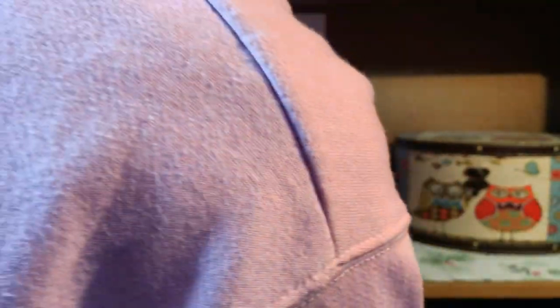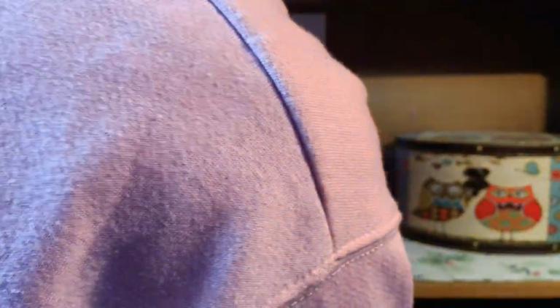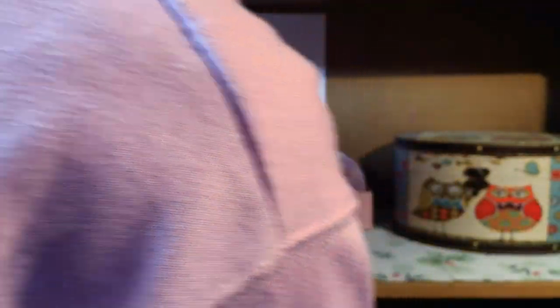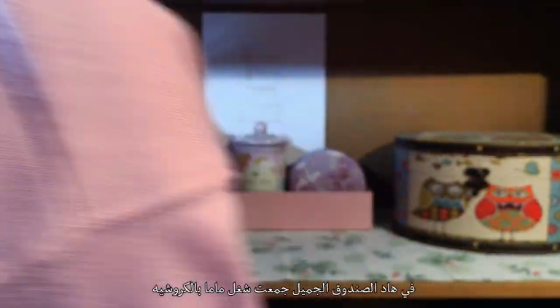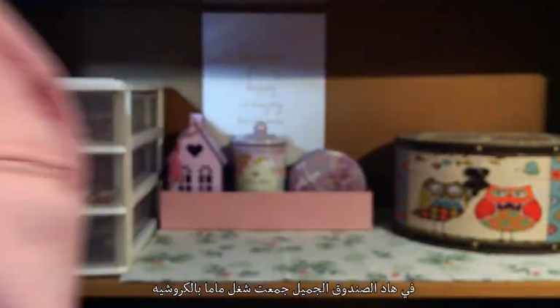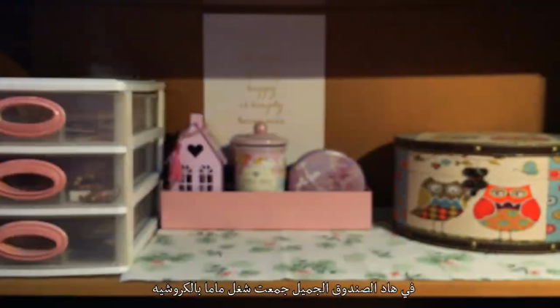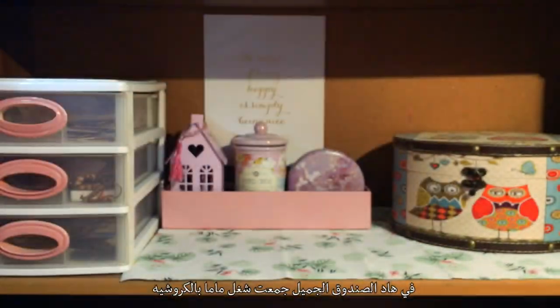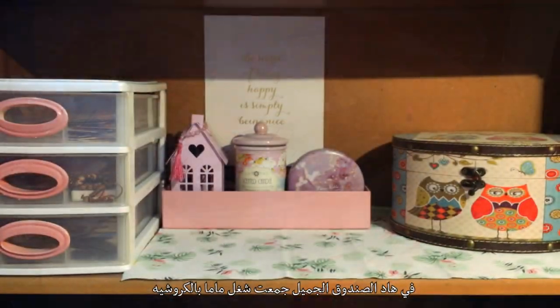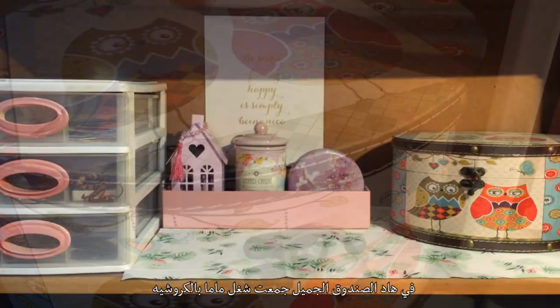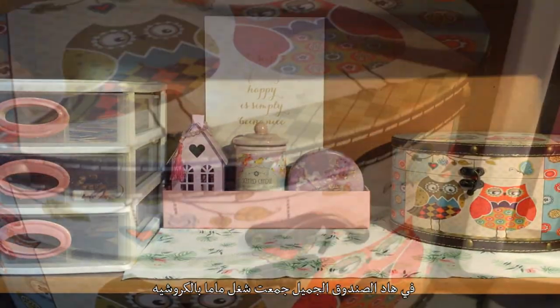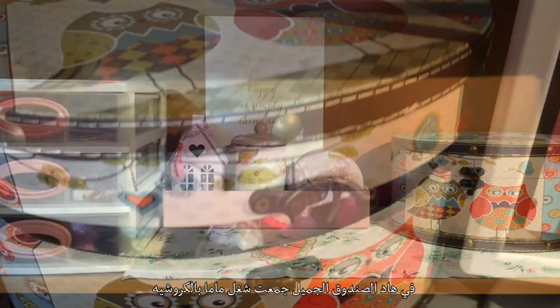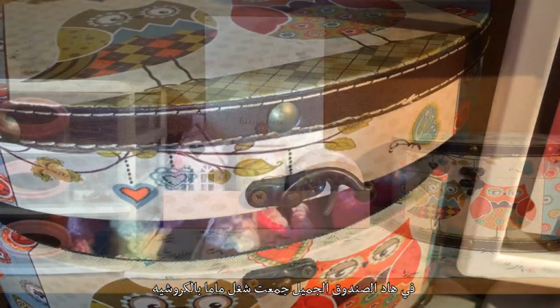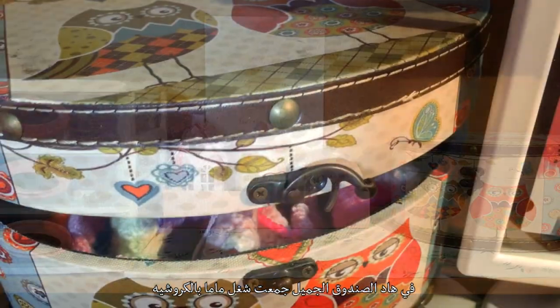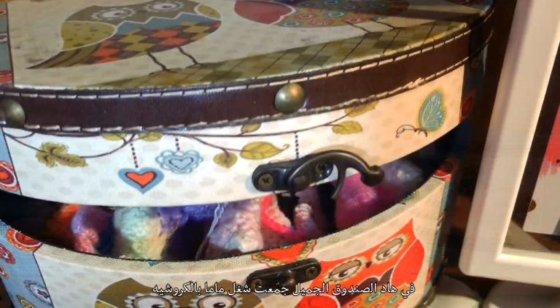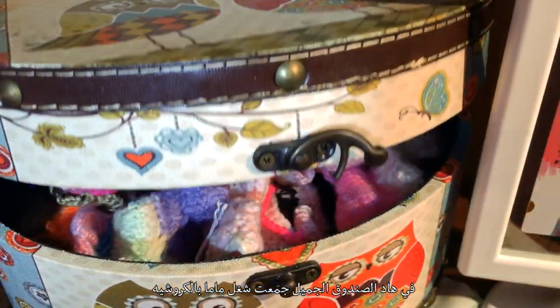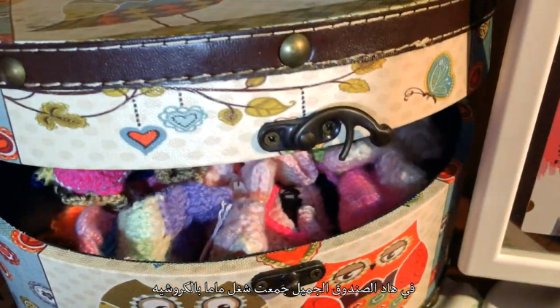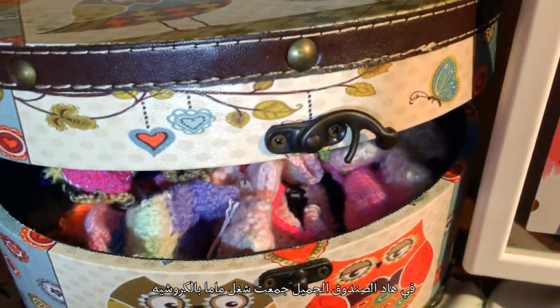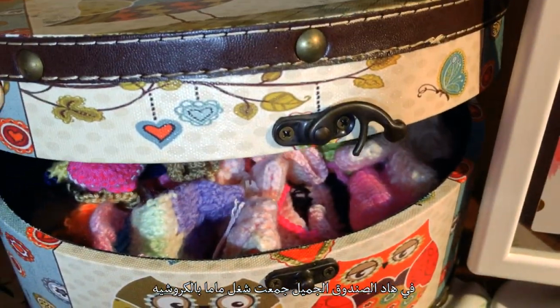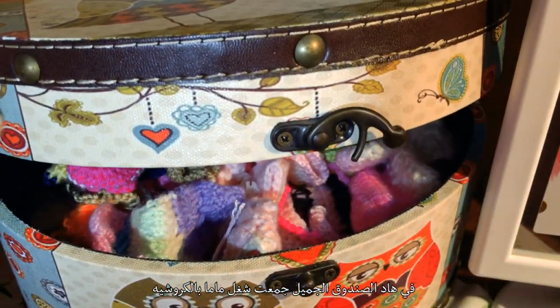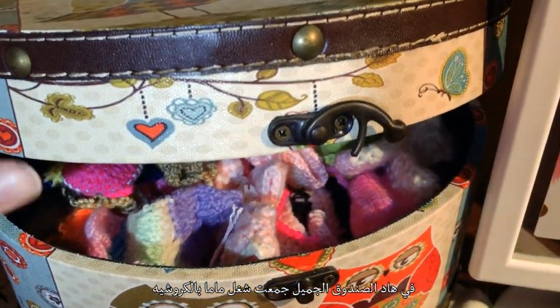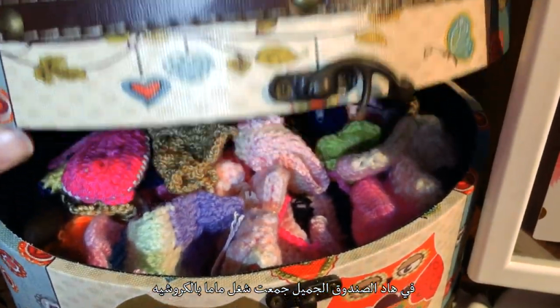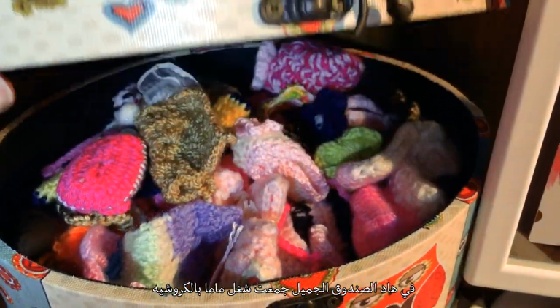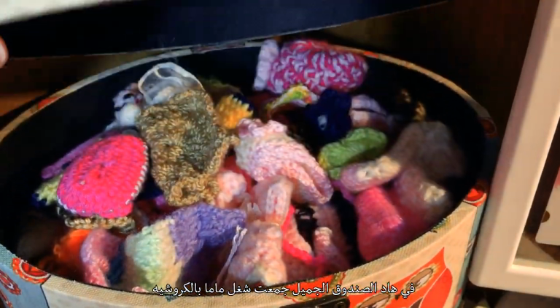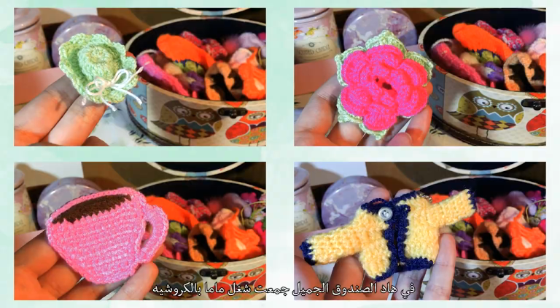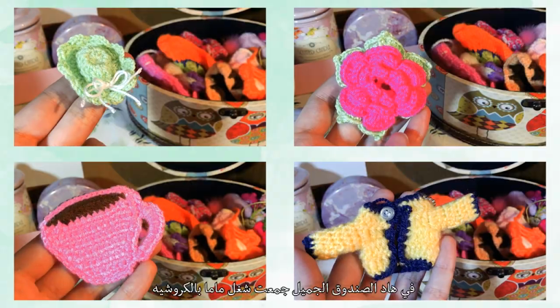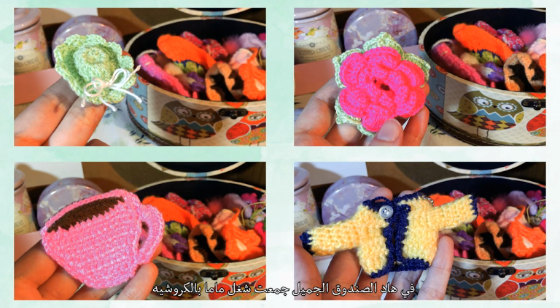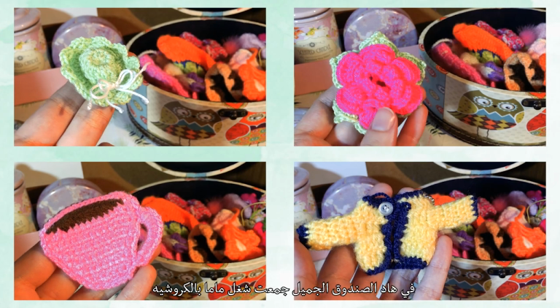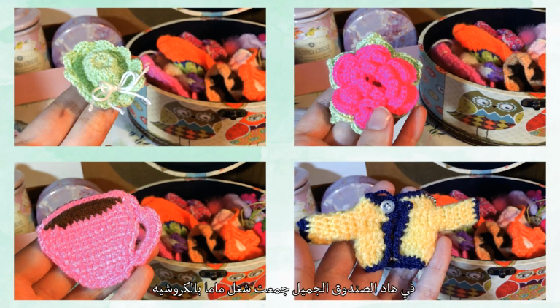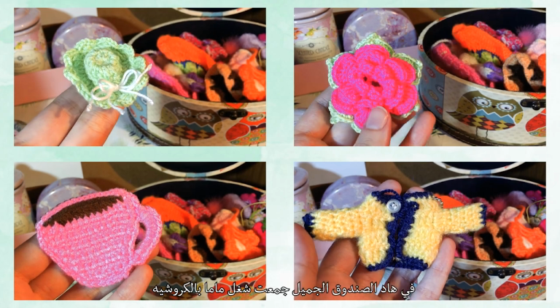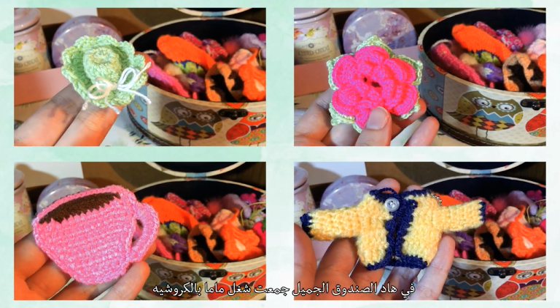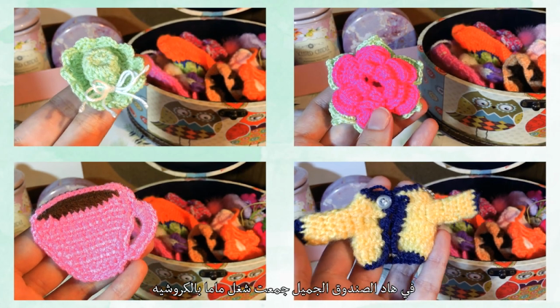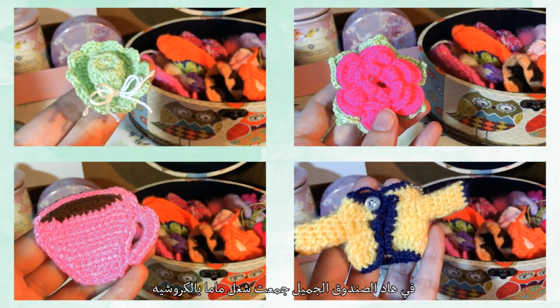In this cute box, I keep all of my mama's crochet pieces.